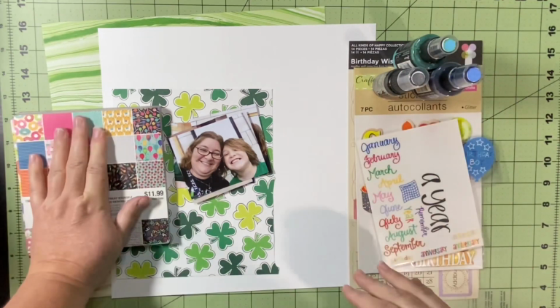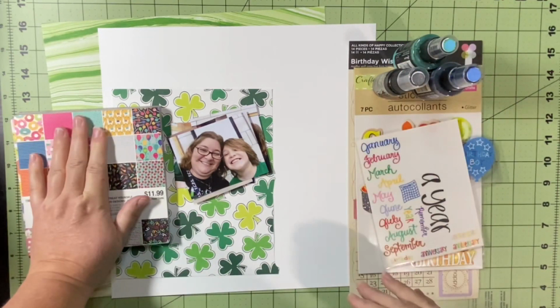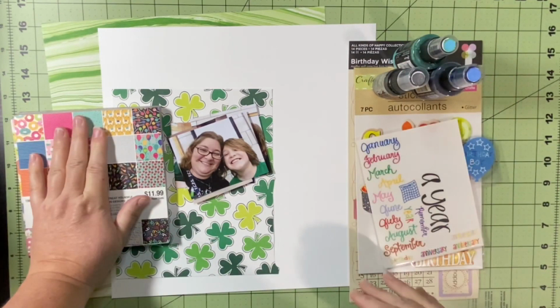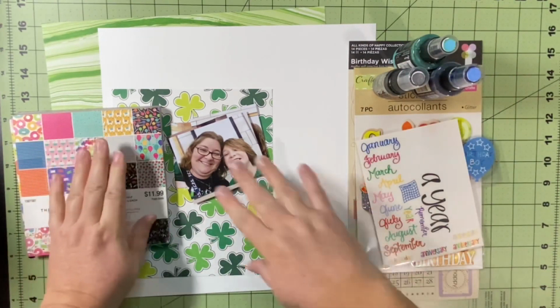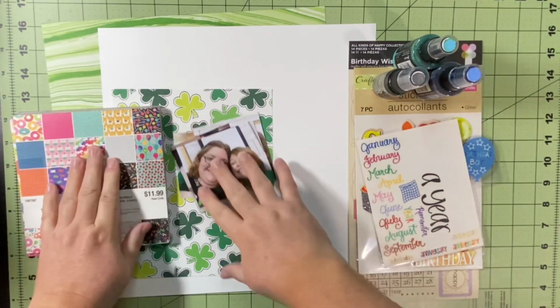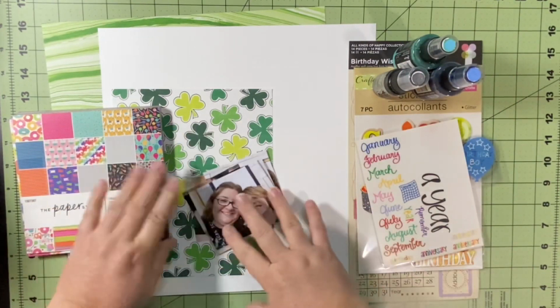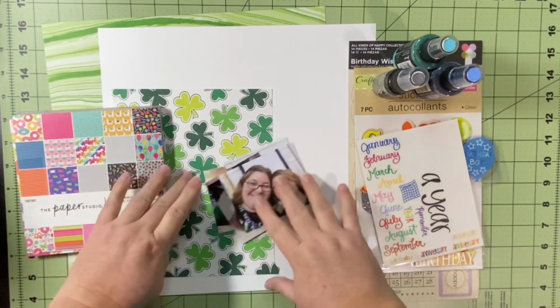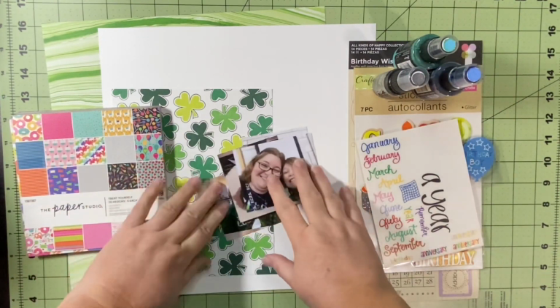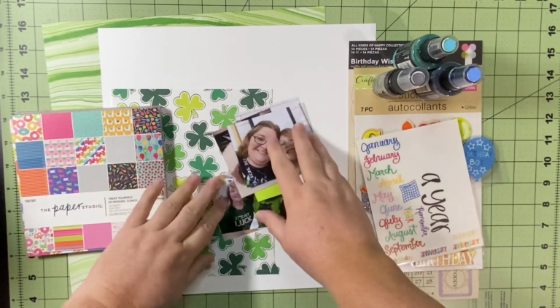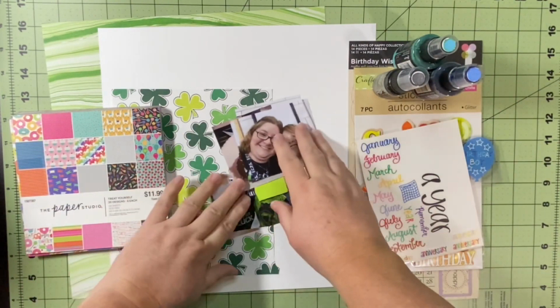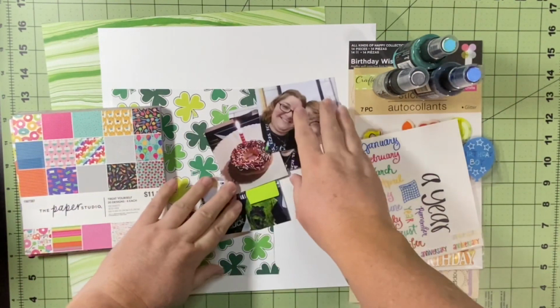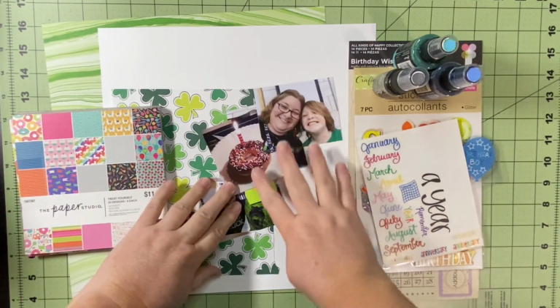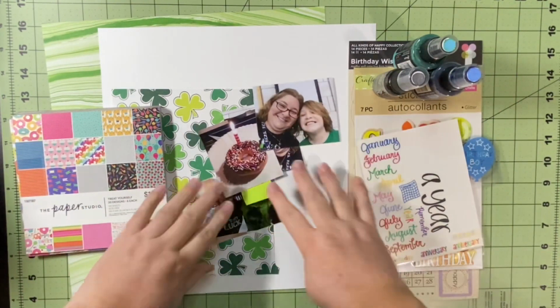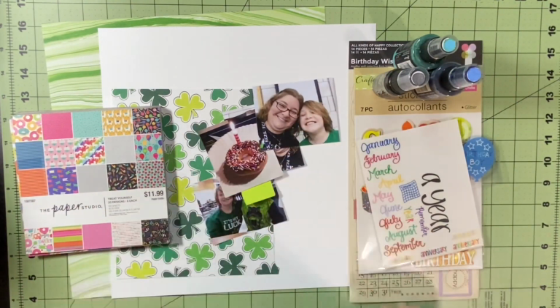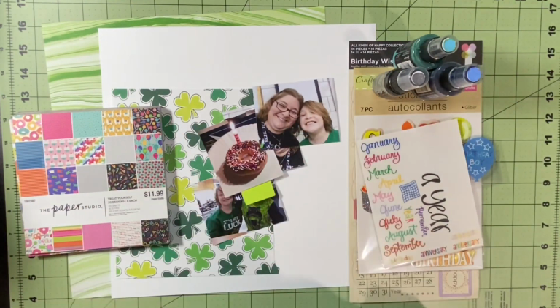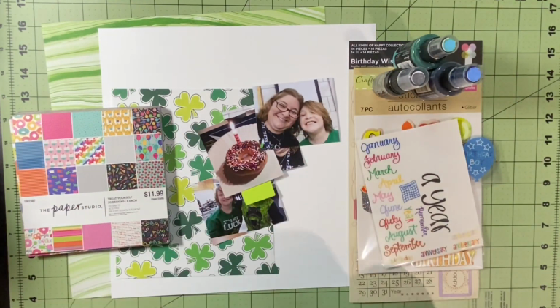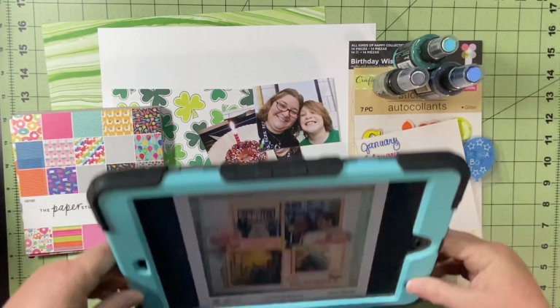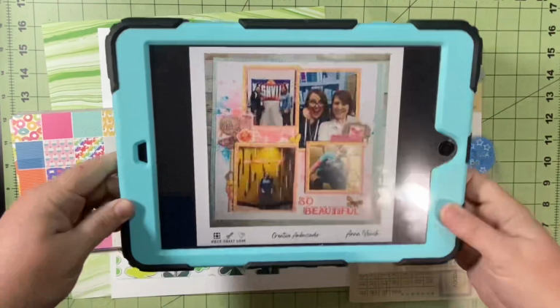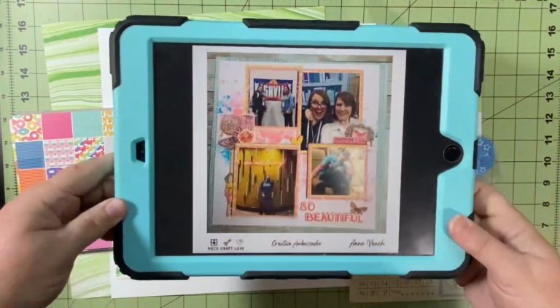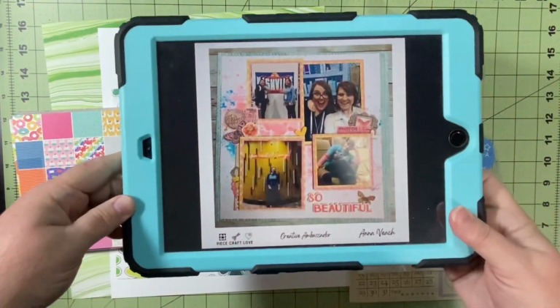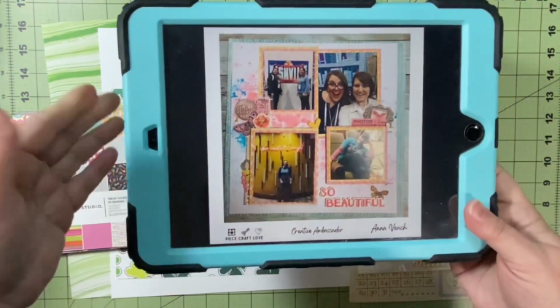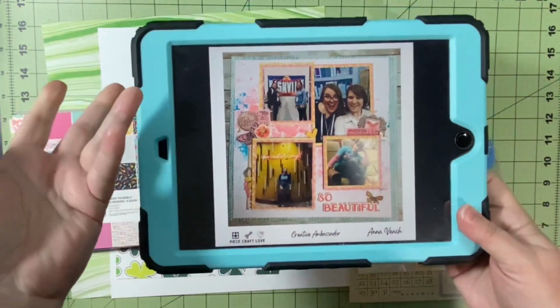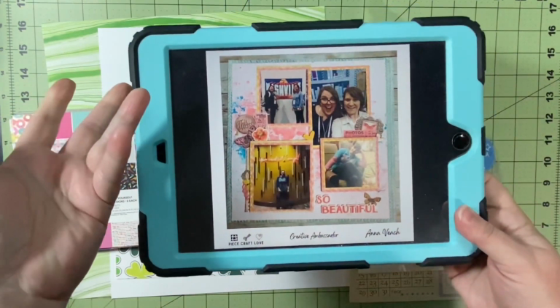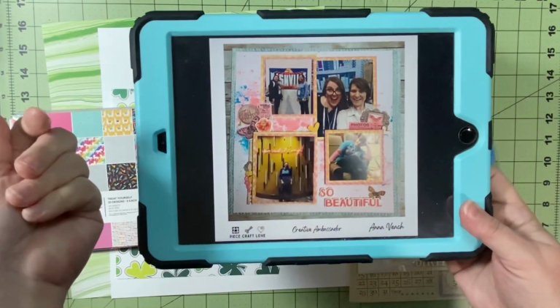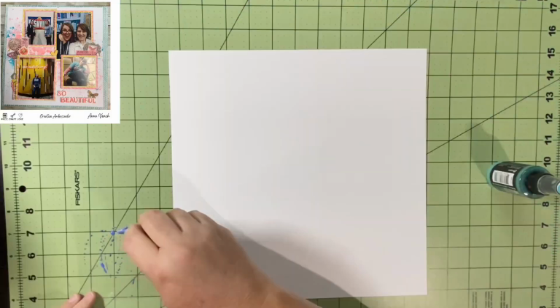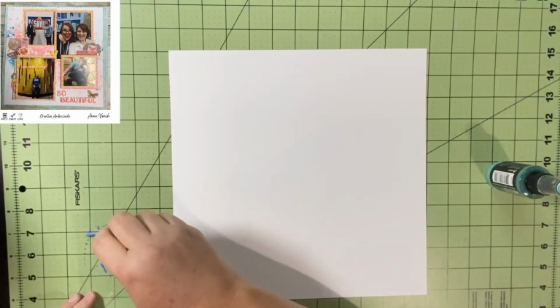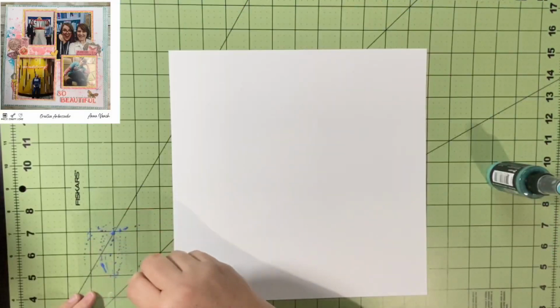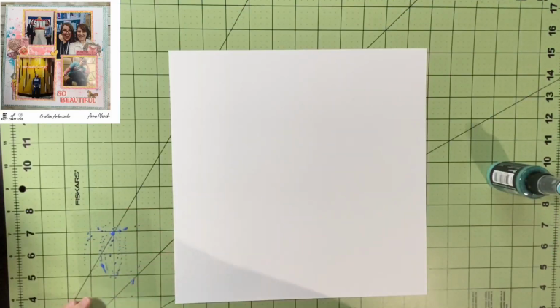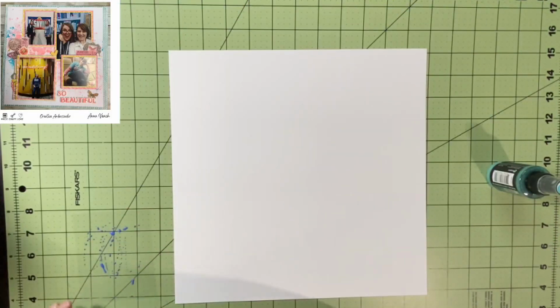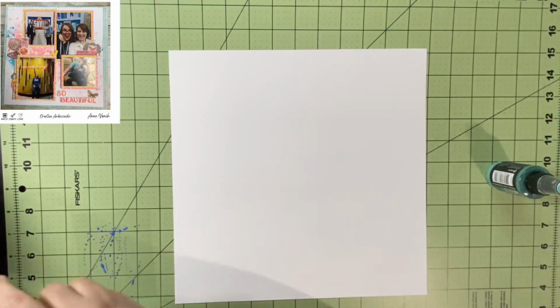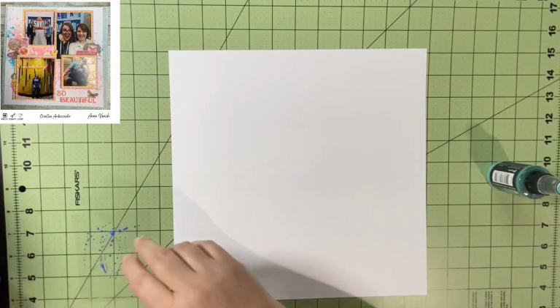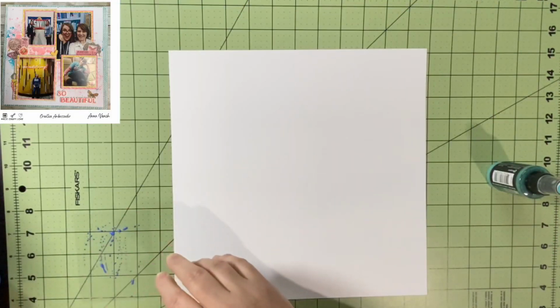So I've got my papers, my scraps, my embellishments, my paper pad, and my pictures — let's see how this goes.